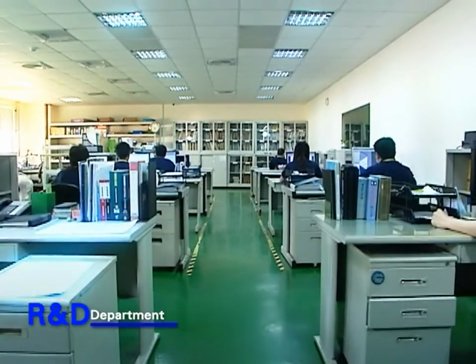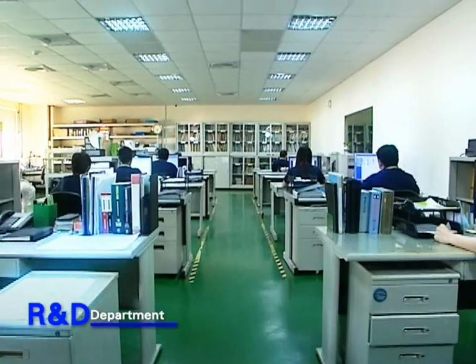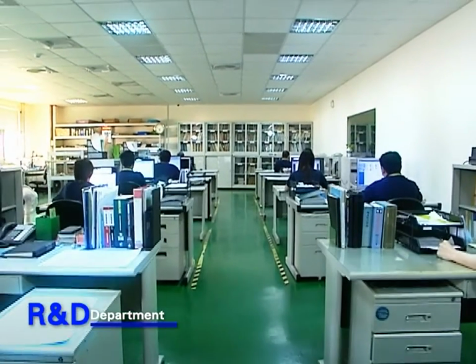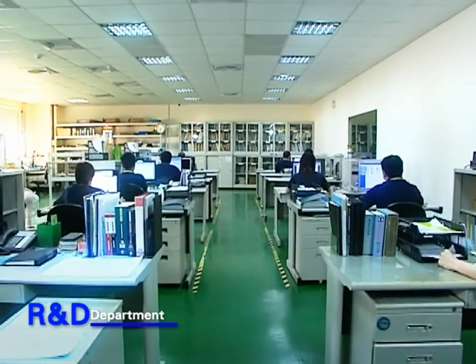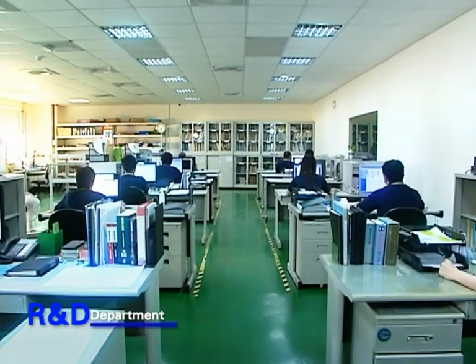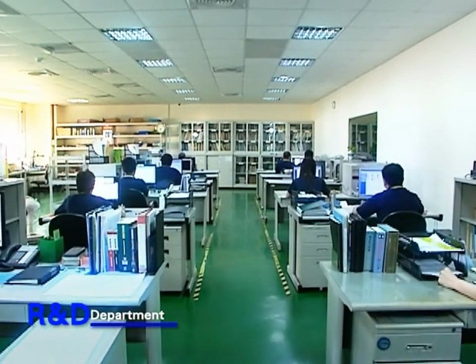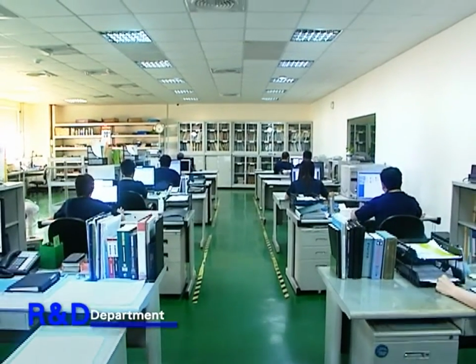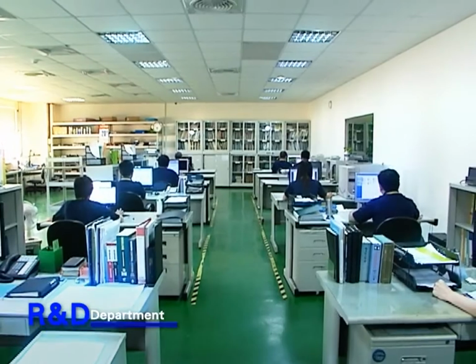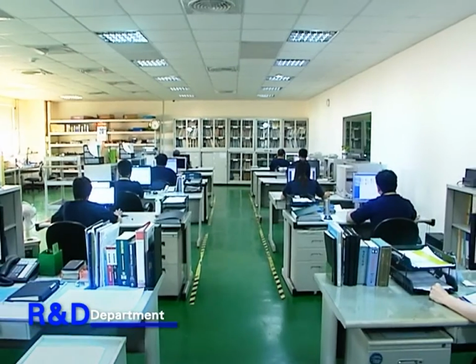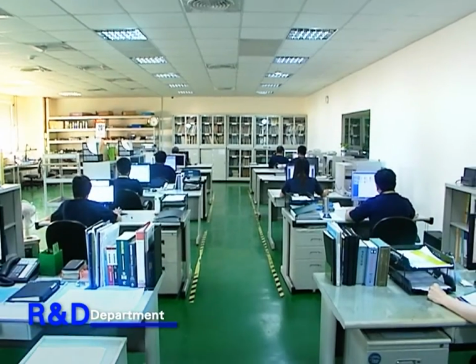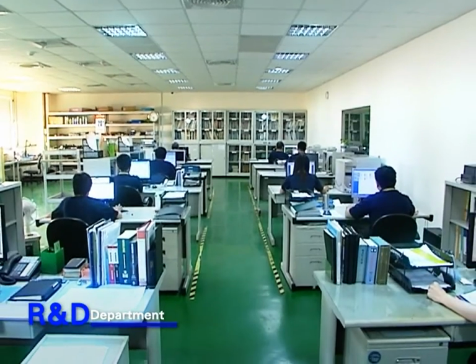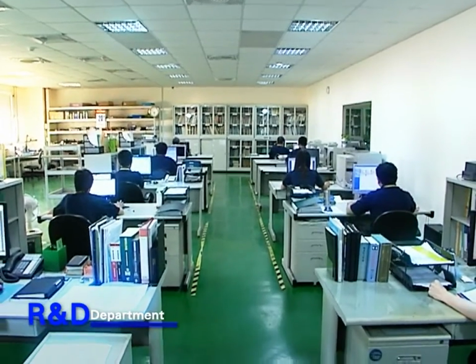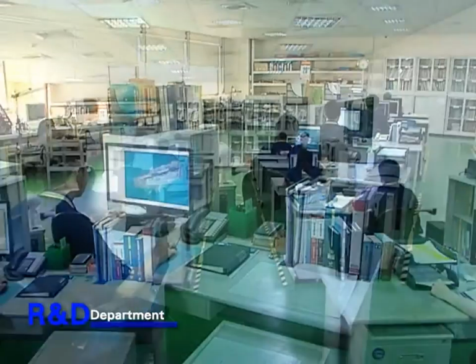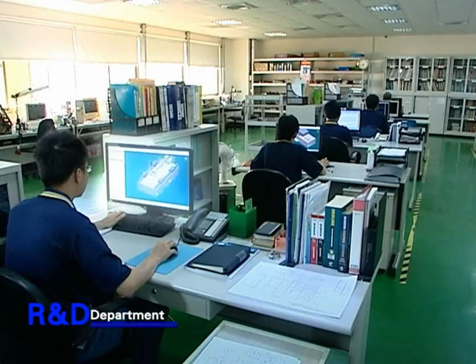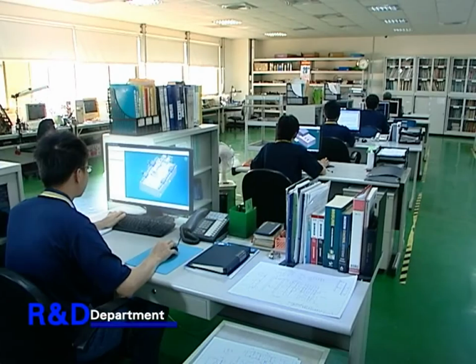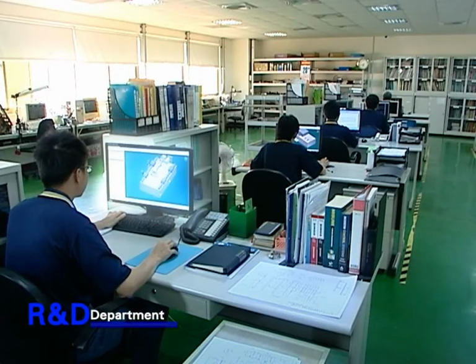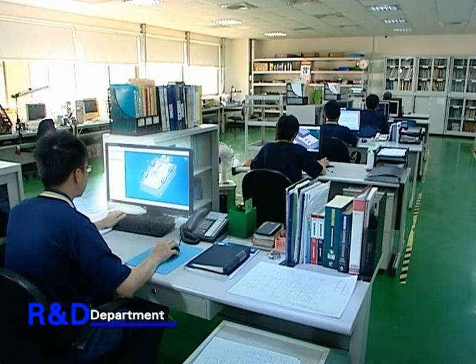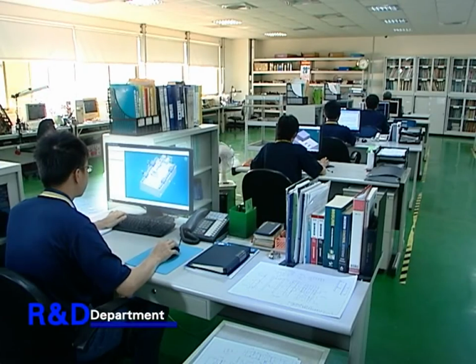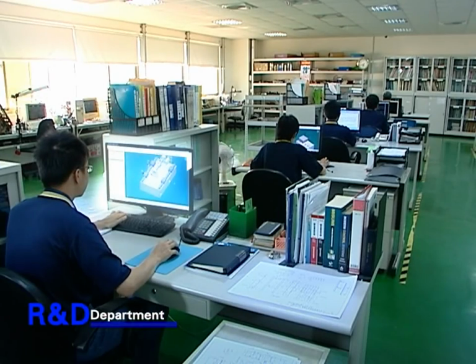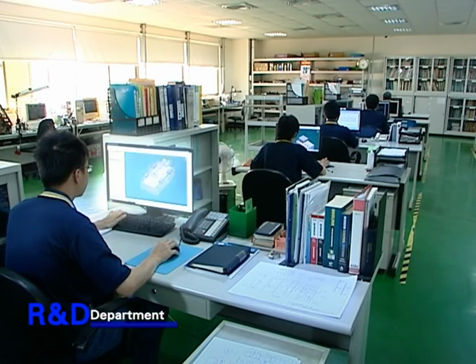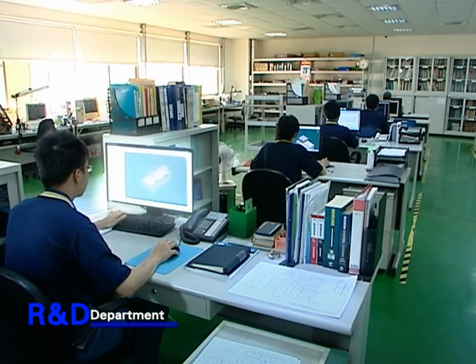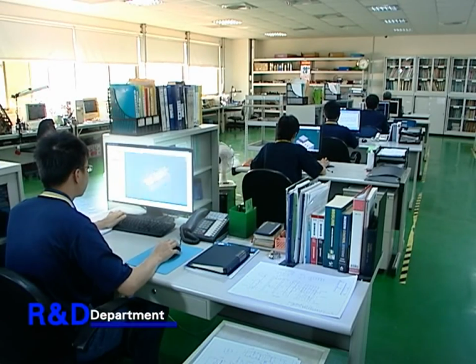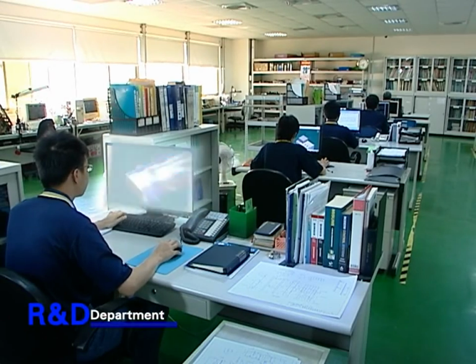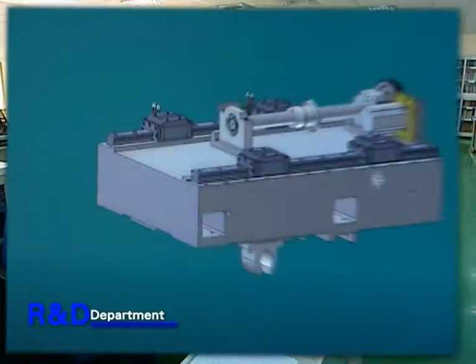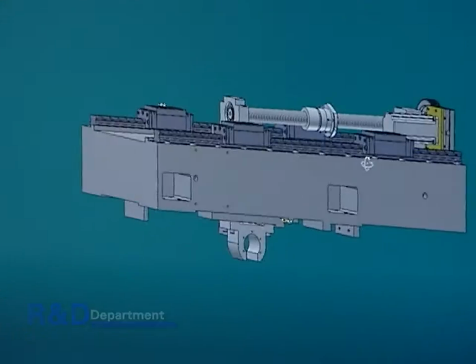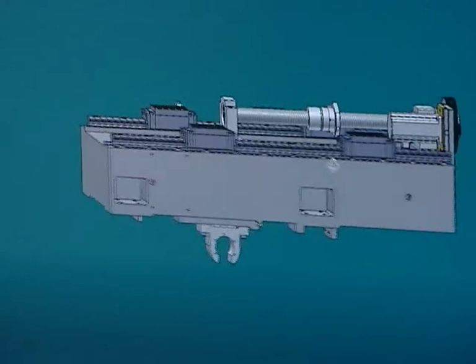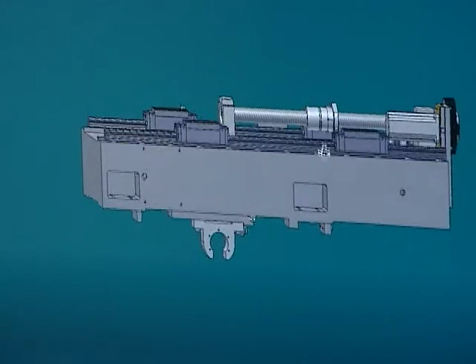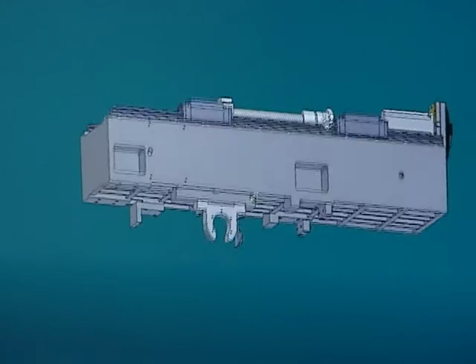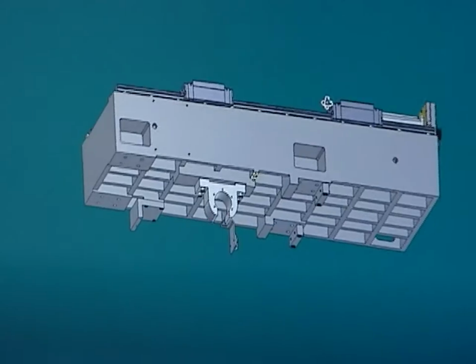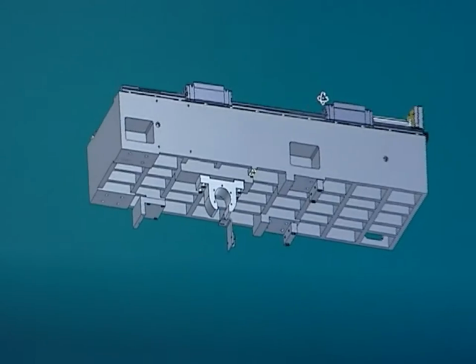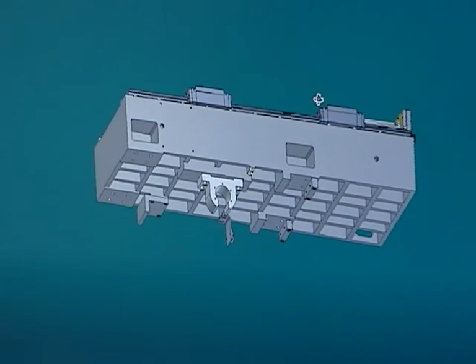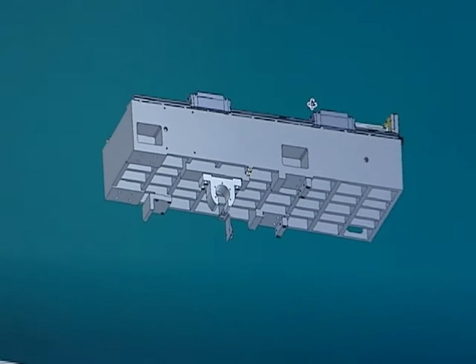From parts to machine assembly, the Mold Master team strives with extreme care for better product quality and performance.